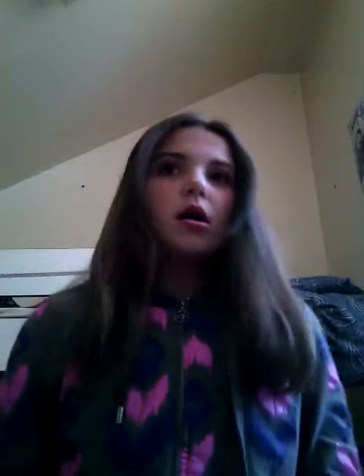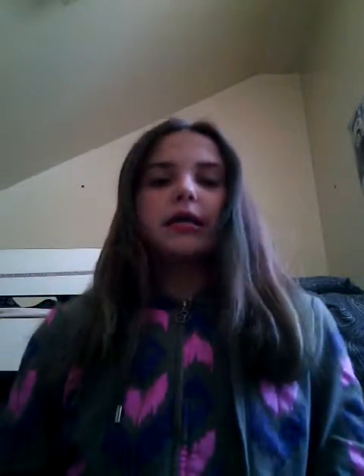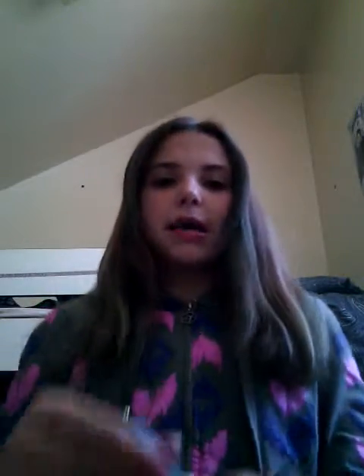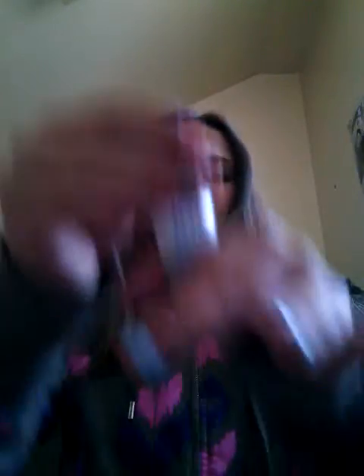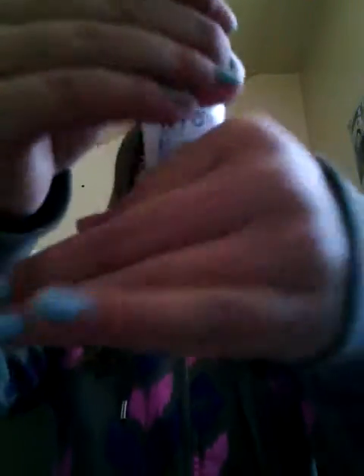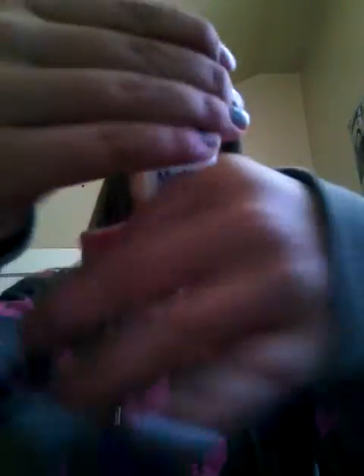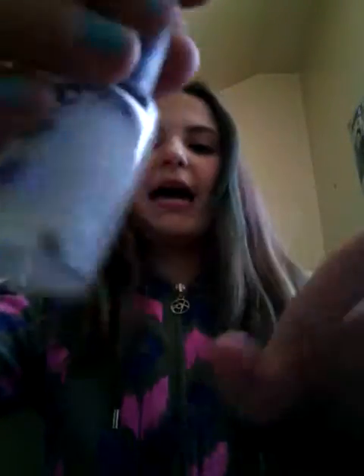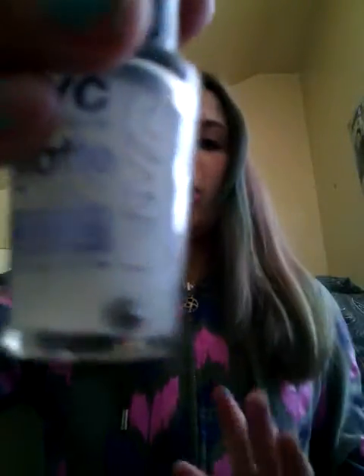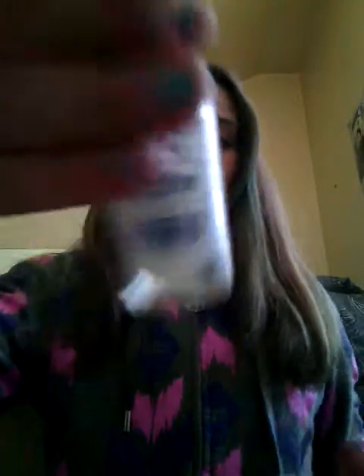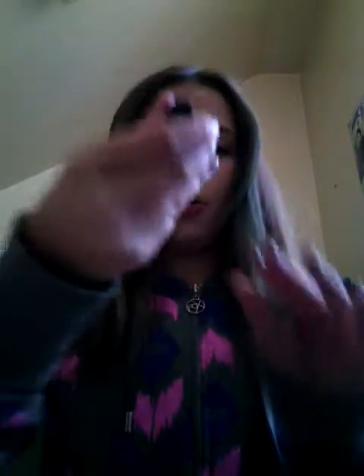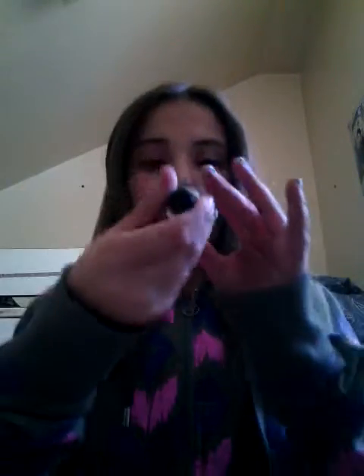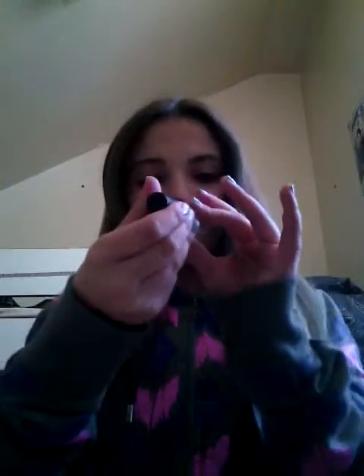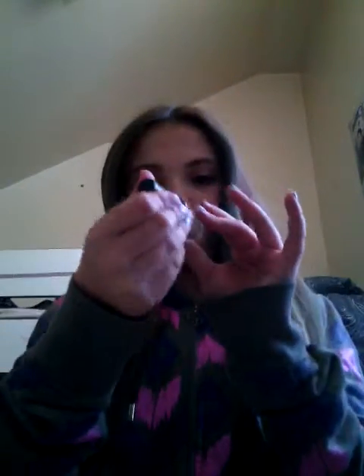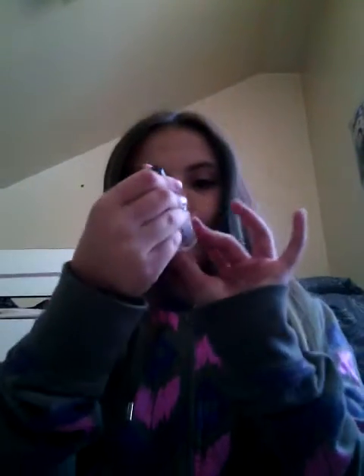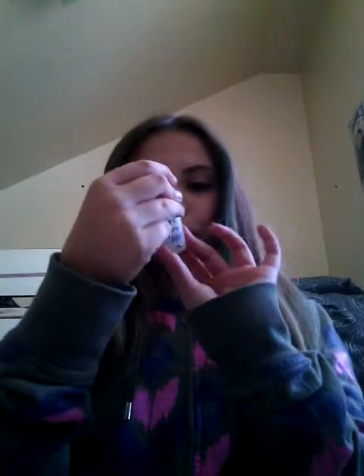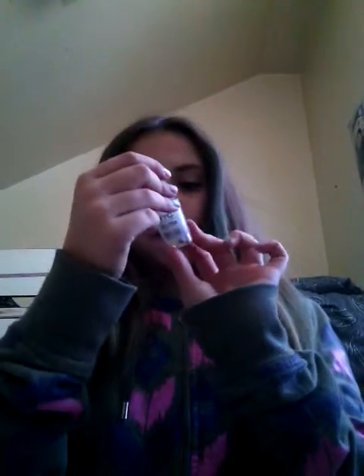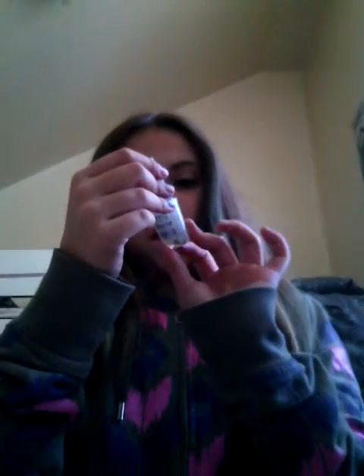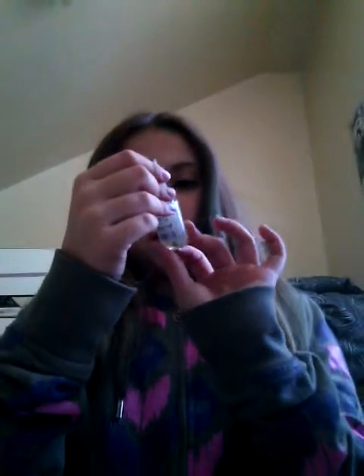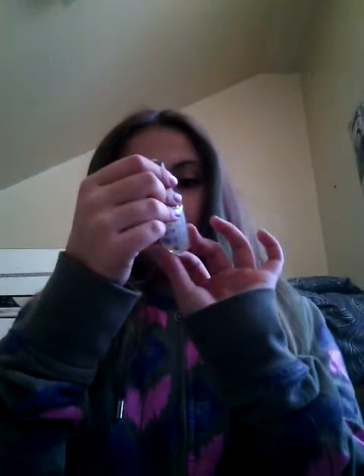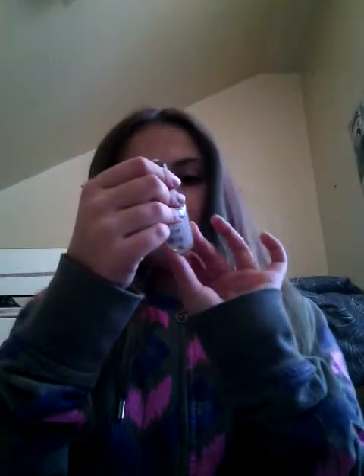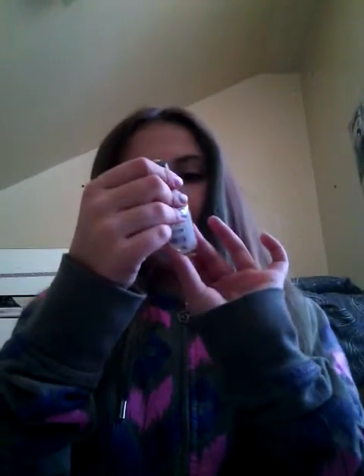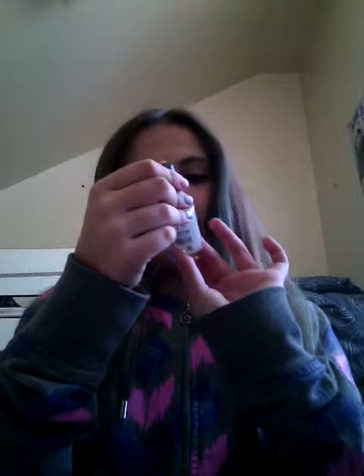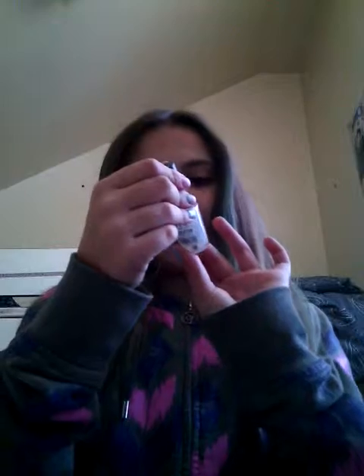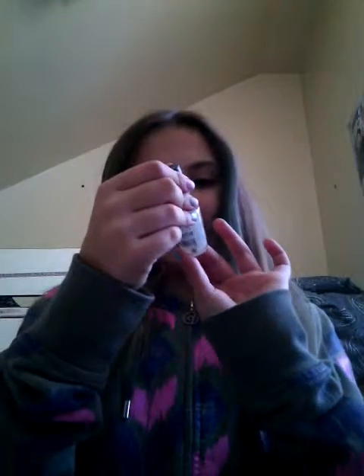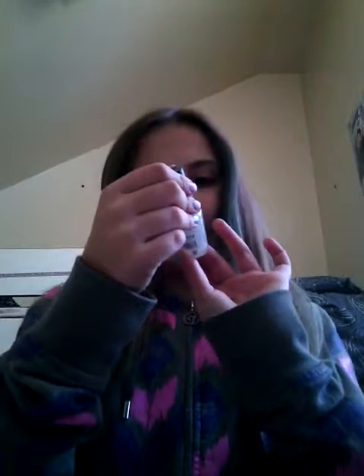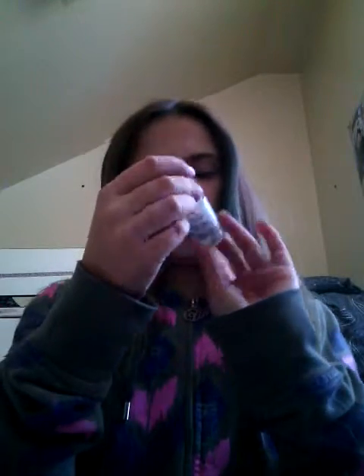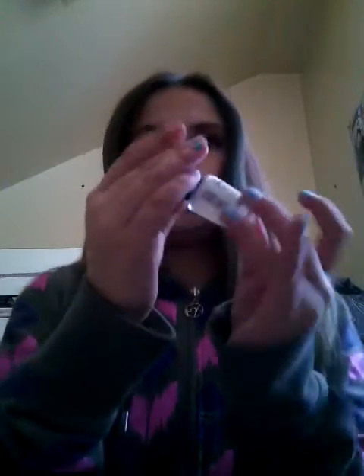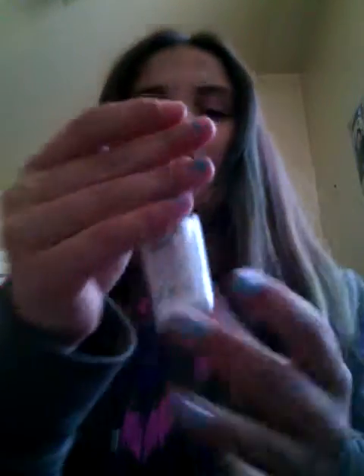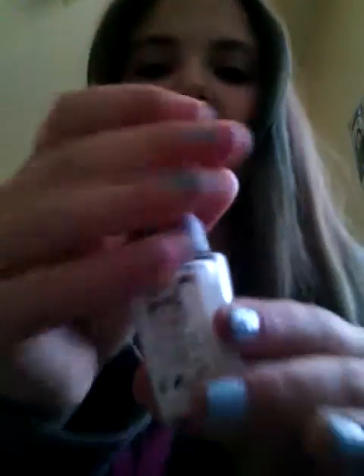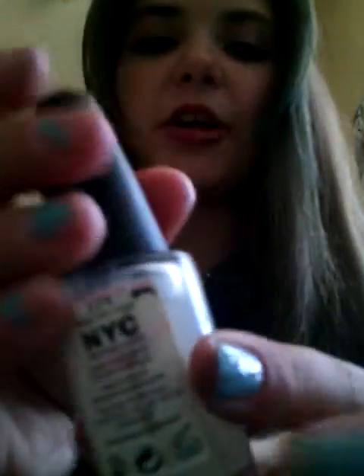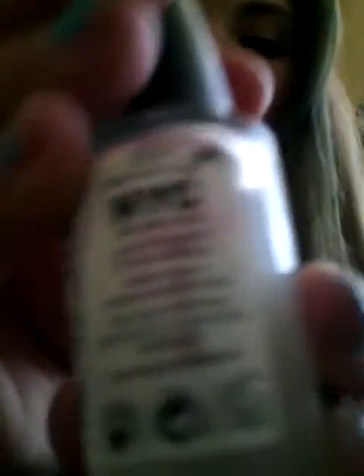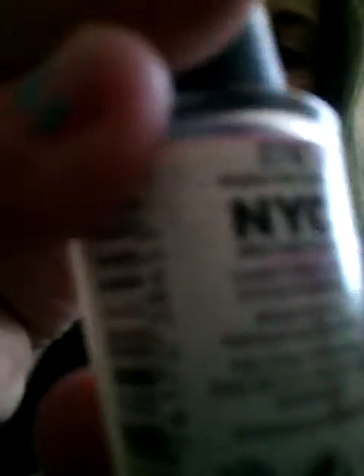Okay, so now I'm going to take this matte top coat. It's Matte Me Crazy, number 274.